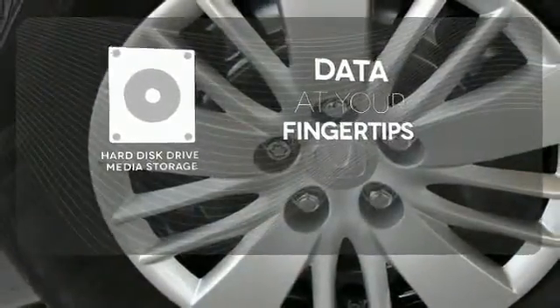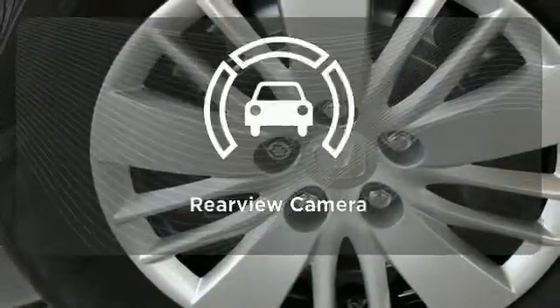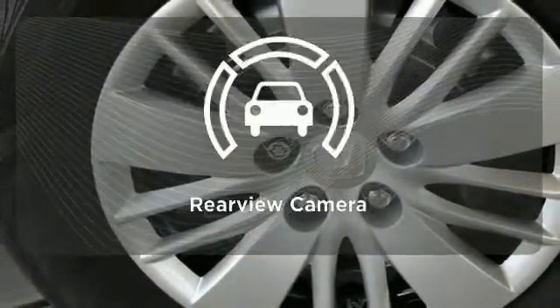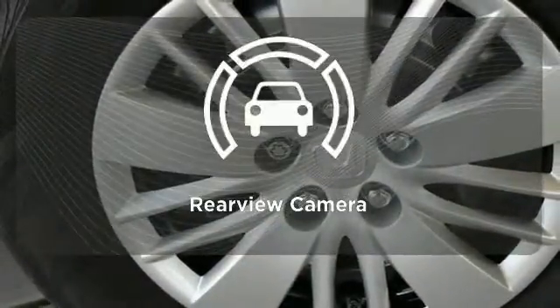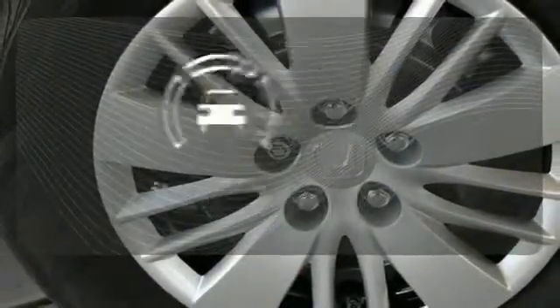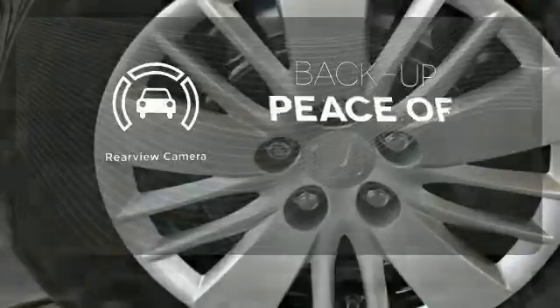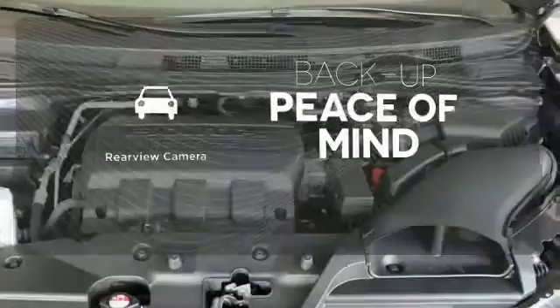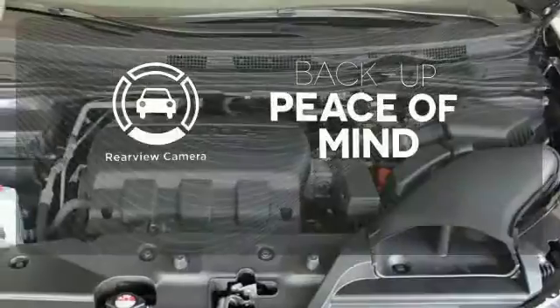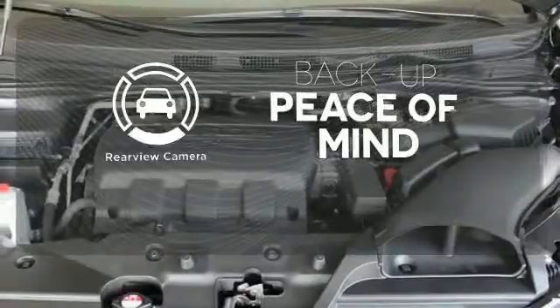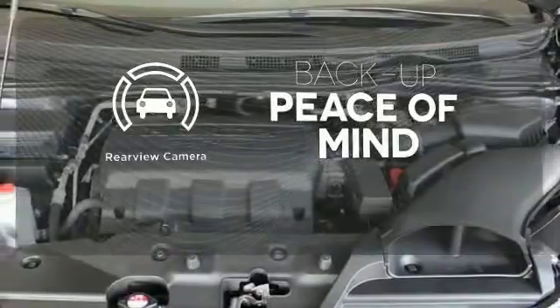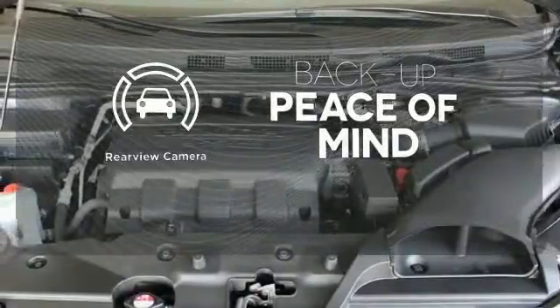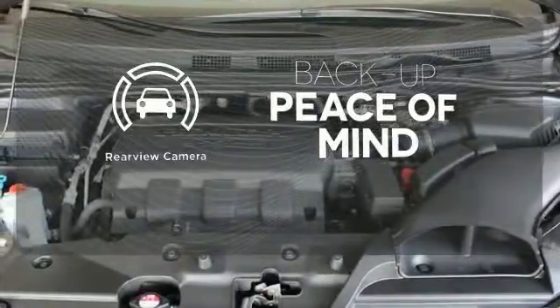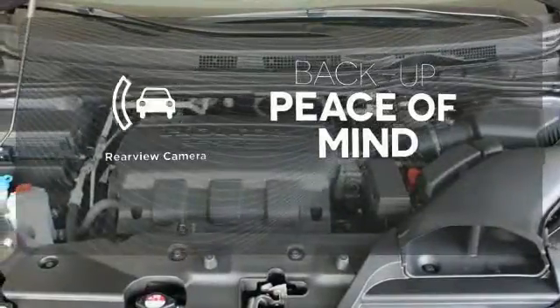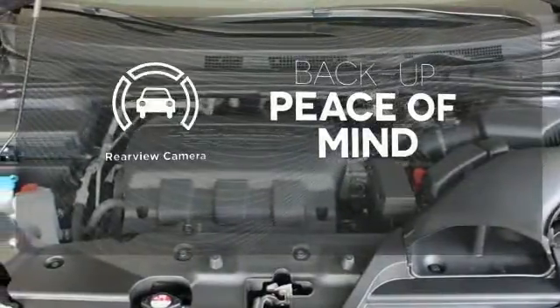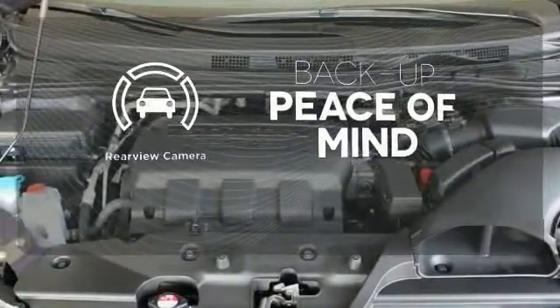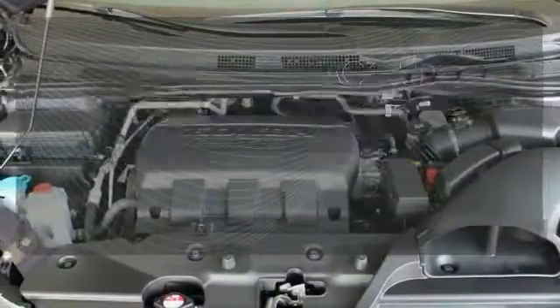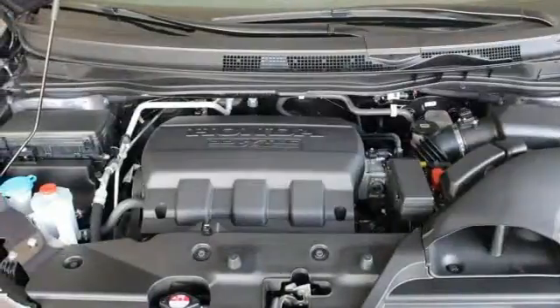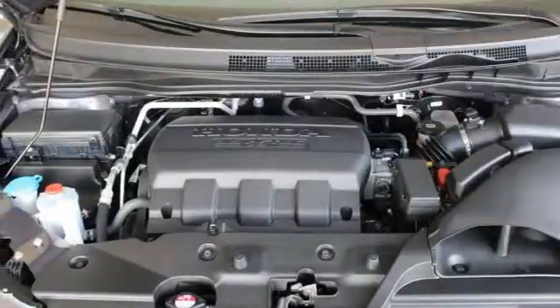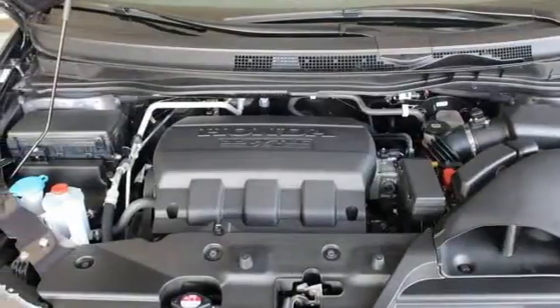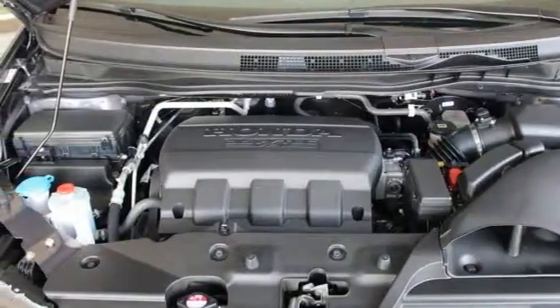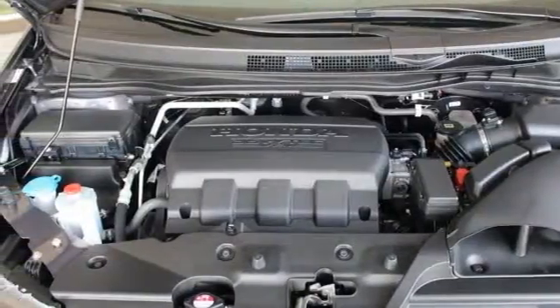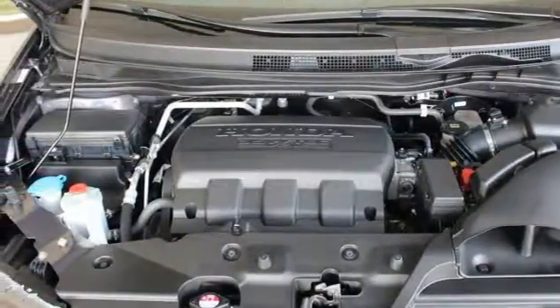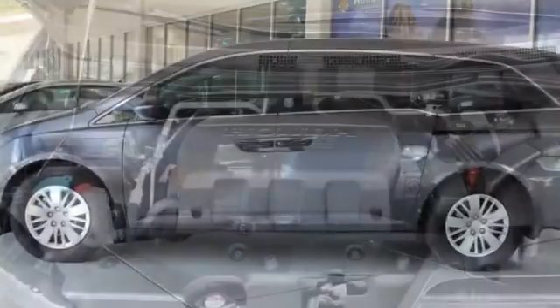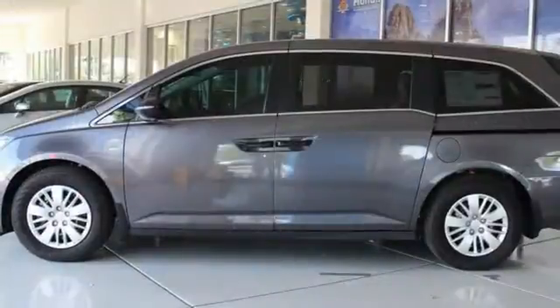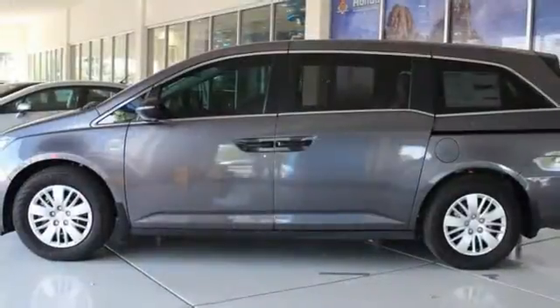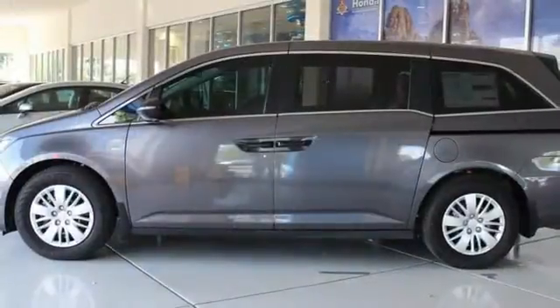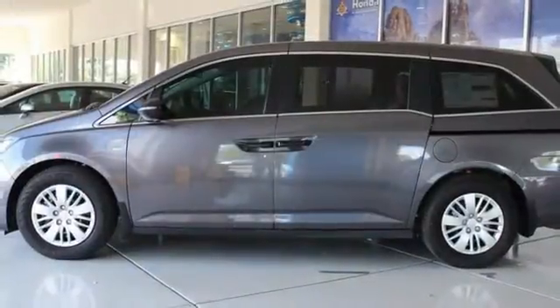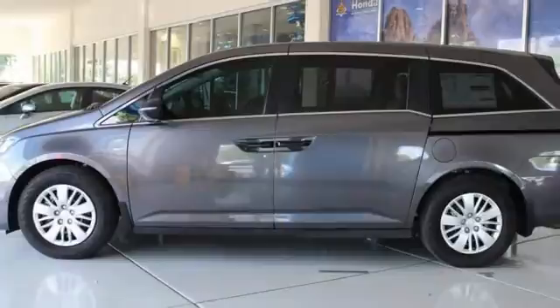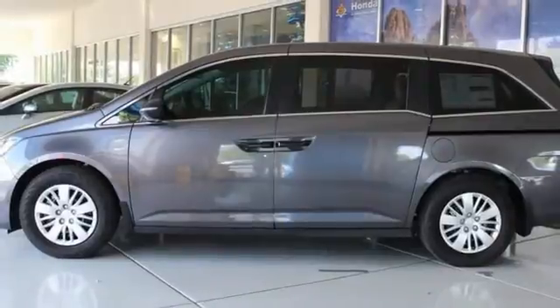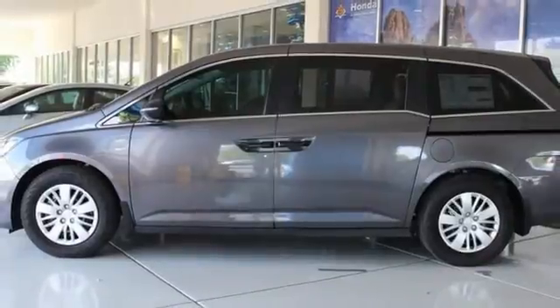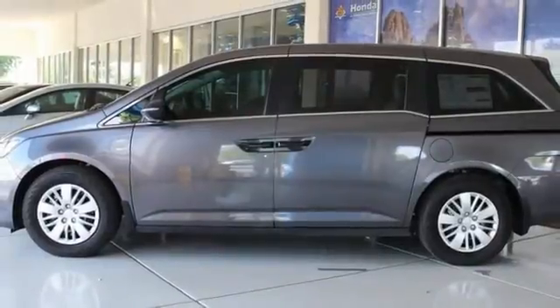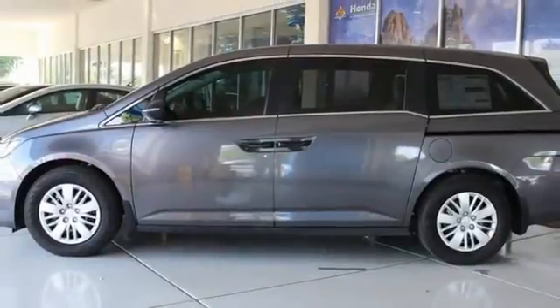Hindsight is 20-20 with a backup camera. This minivan is an ace up your sleeve. Take it for a test drive.